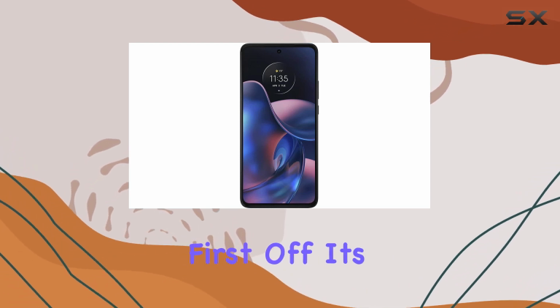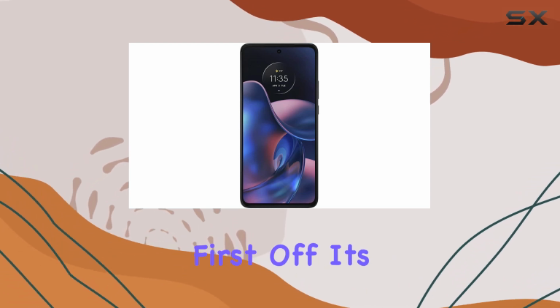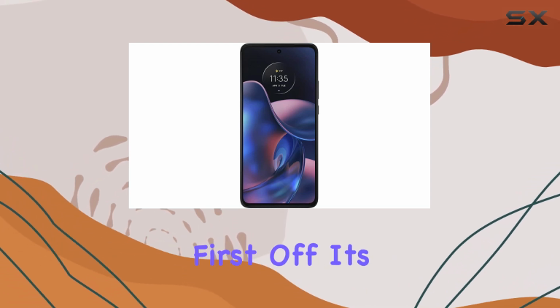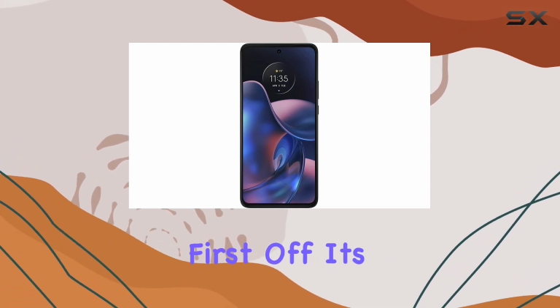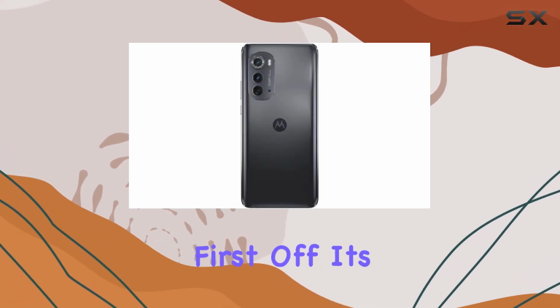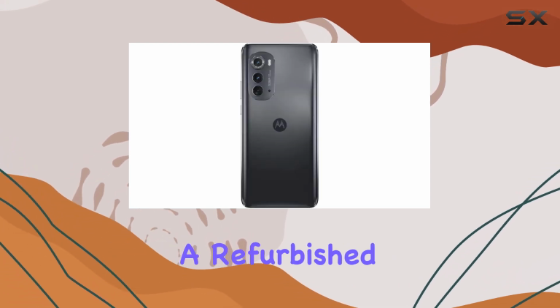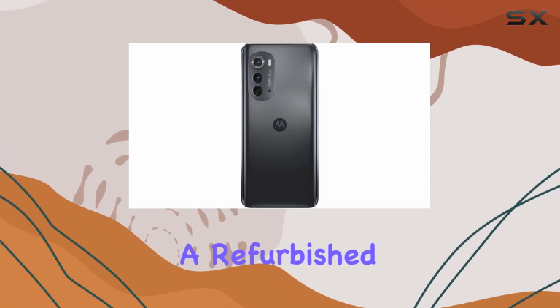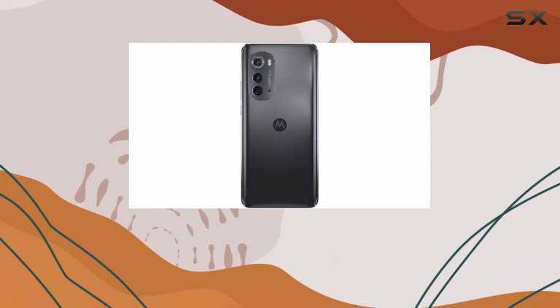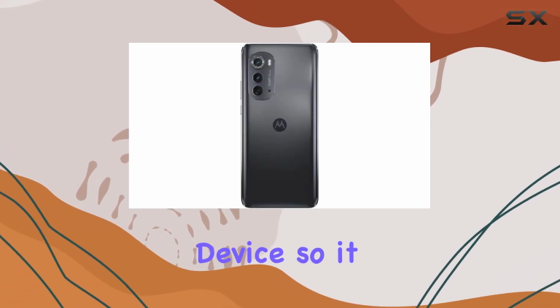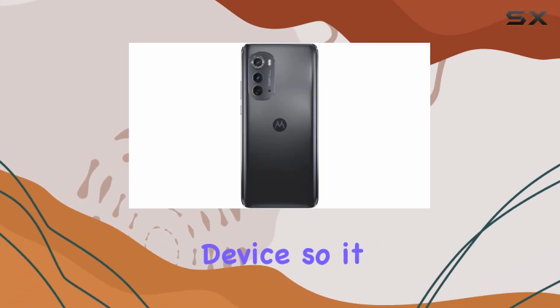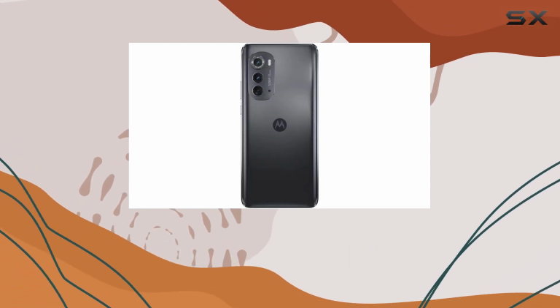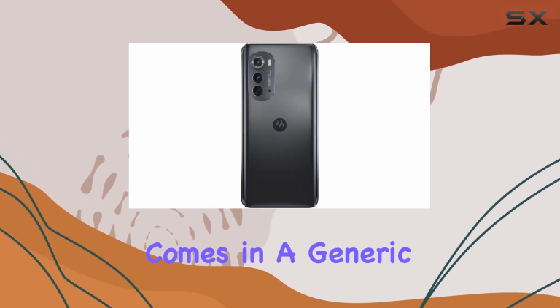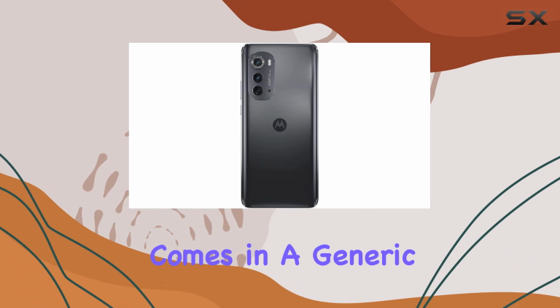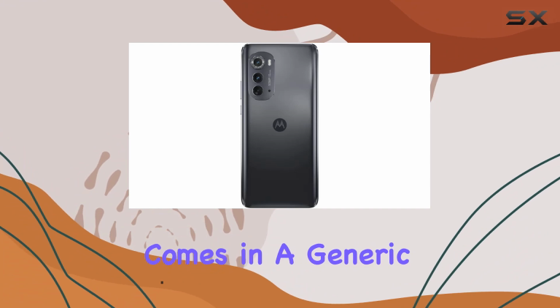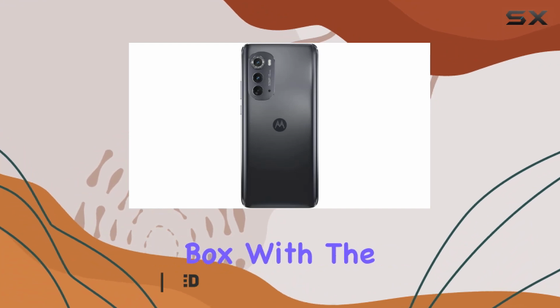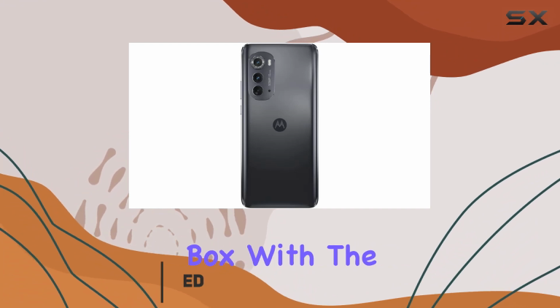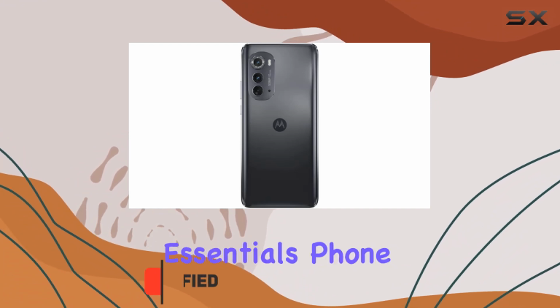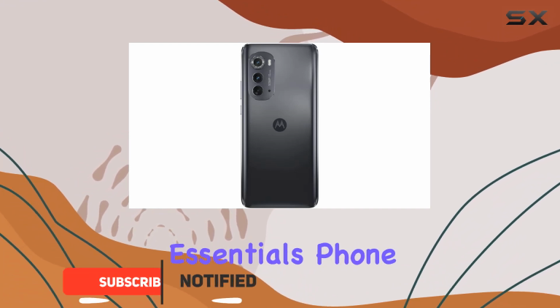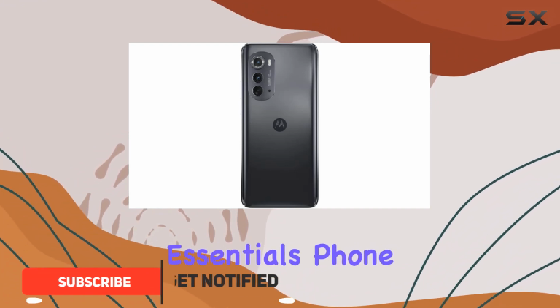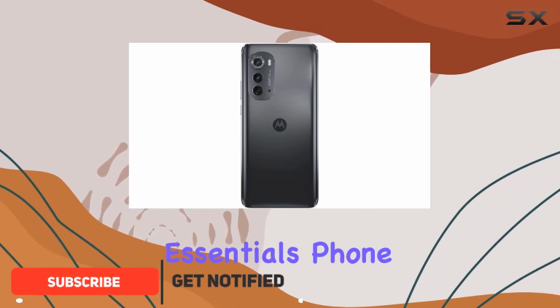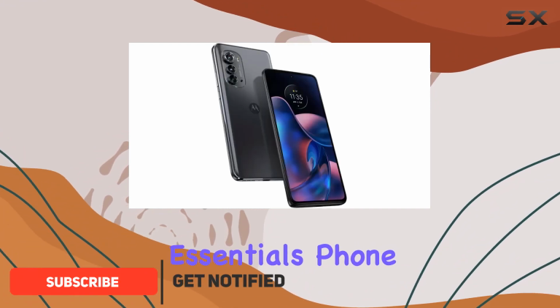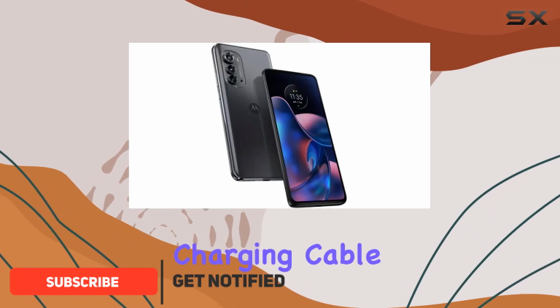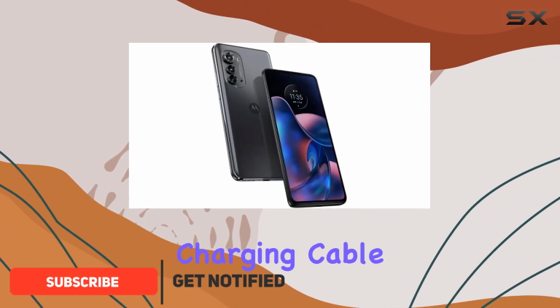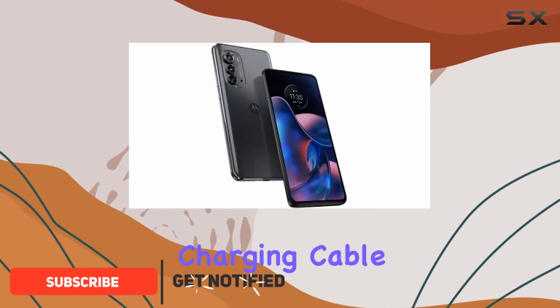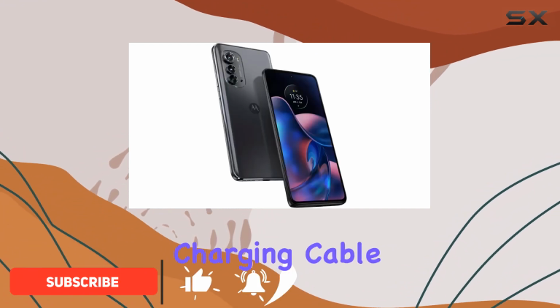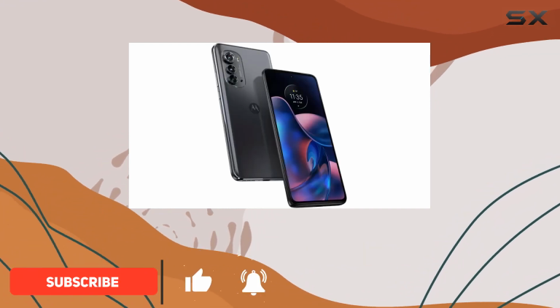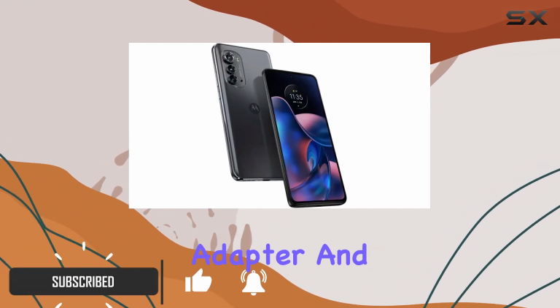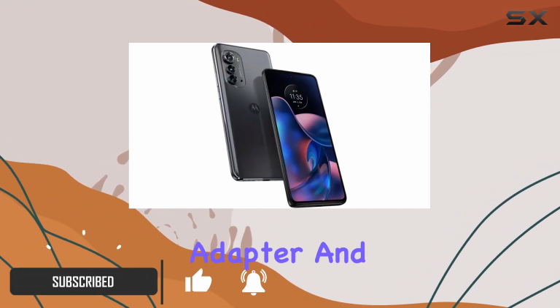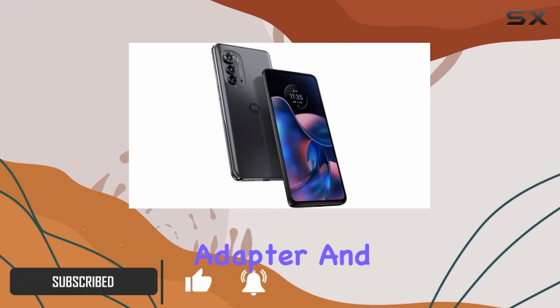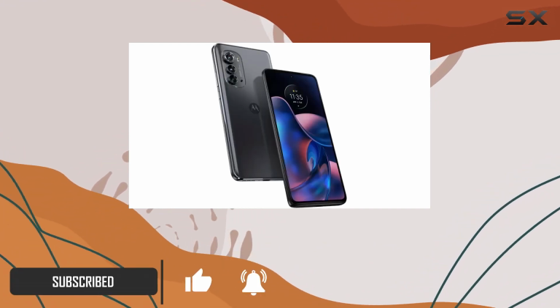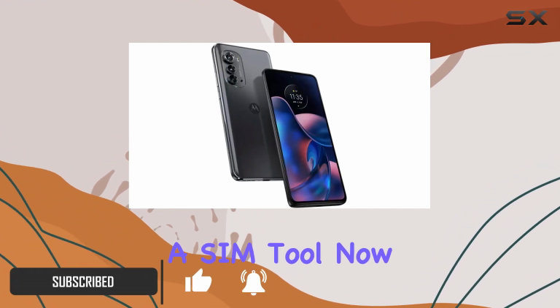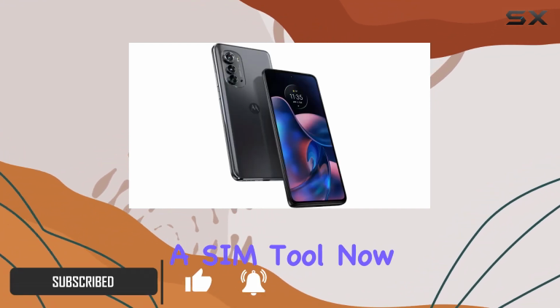First off, it's a refurbished device so it comes in a generic box with the essentials: phone, charging cable, adapter, and a SIM tool.